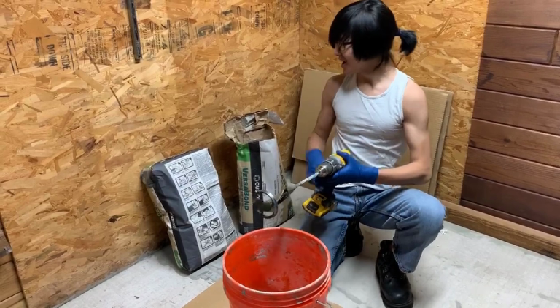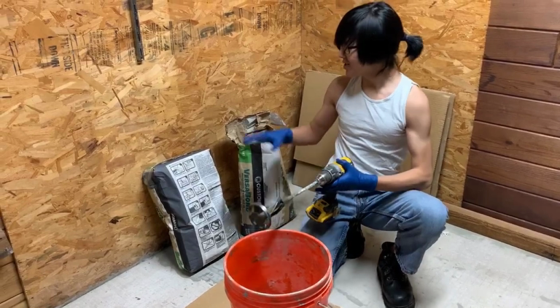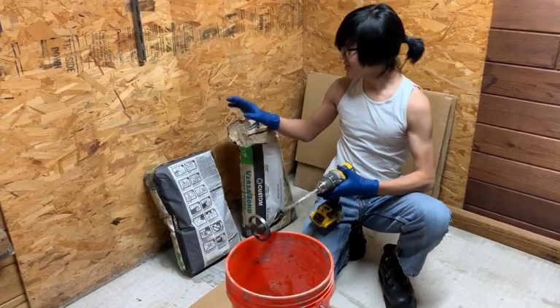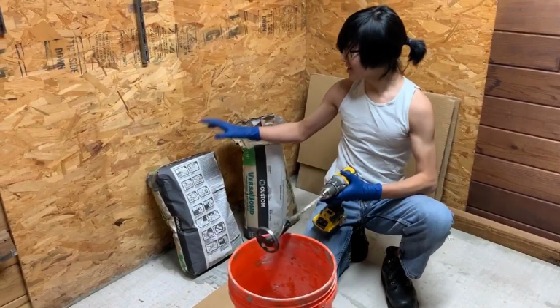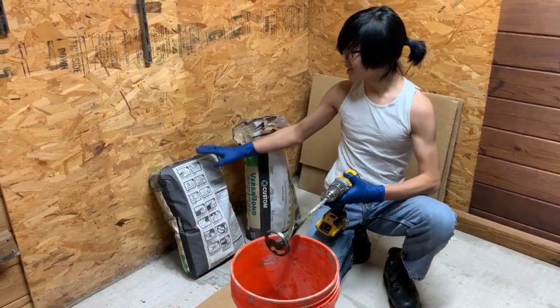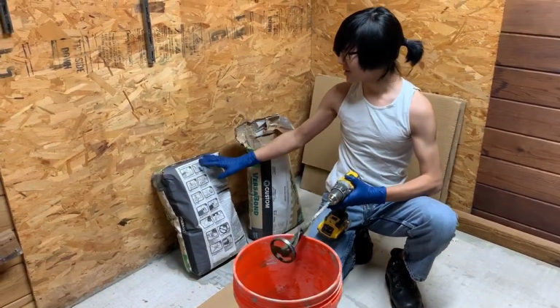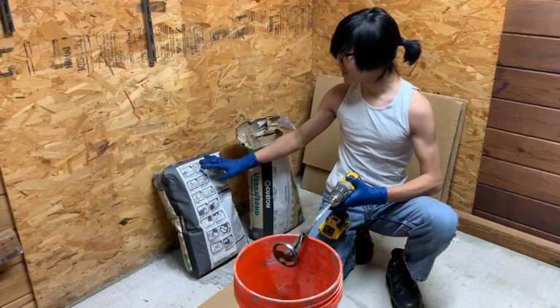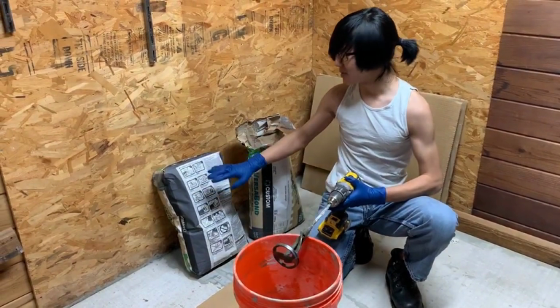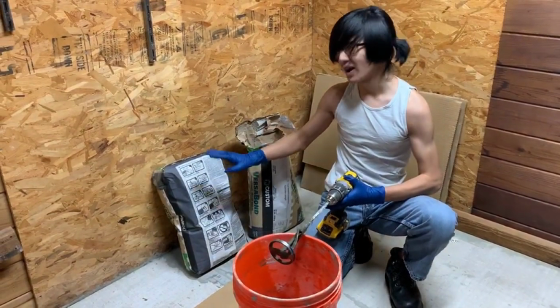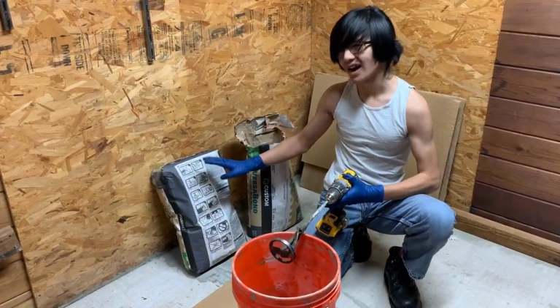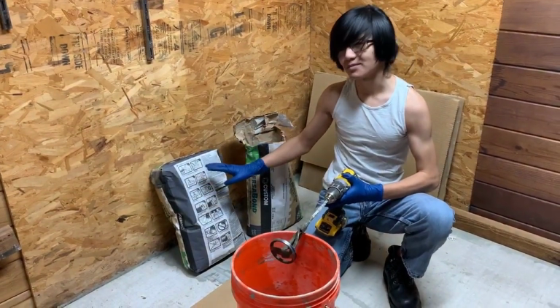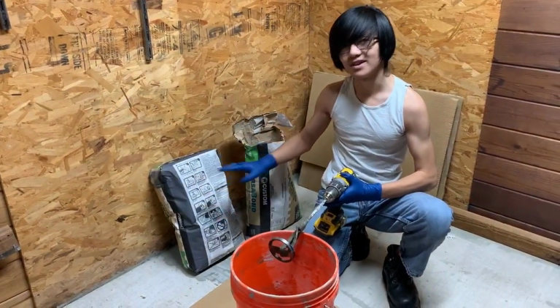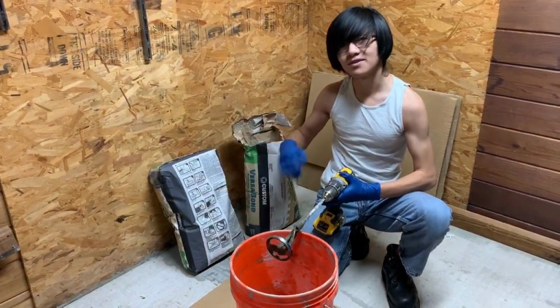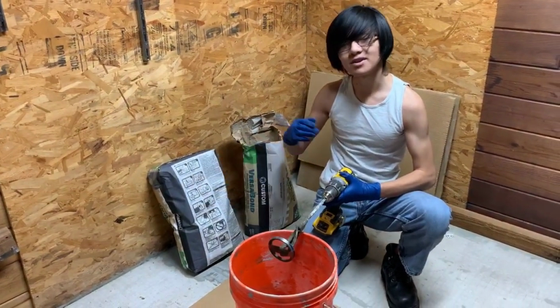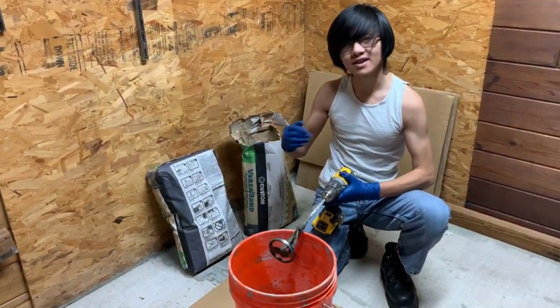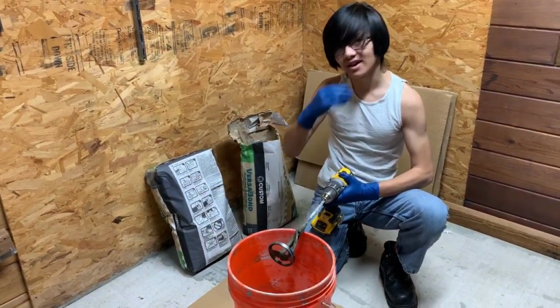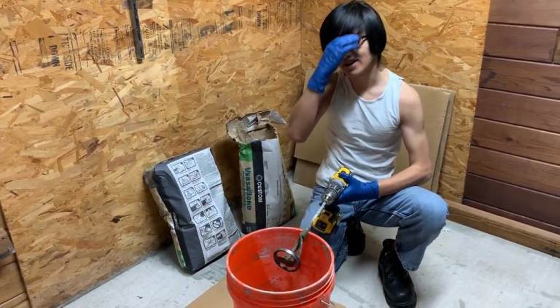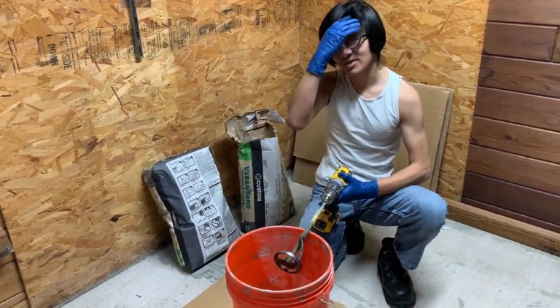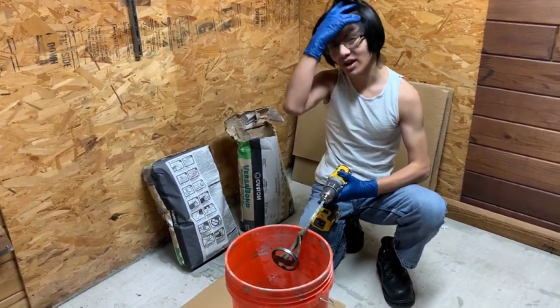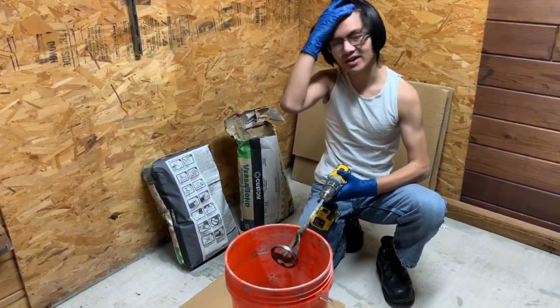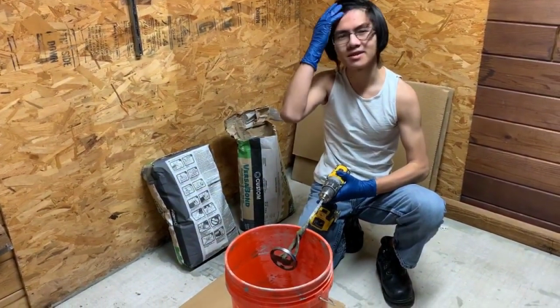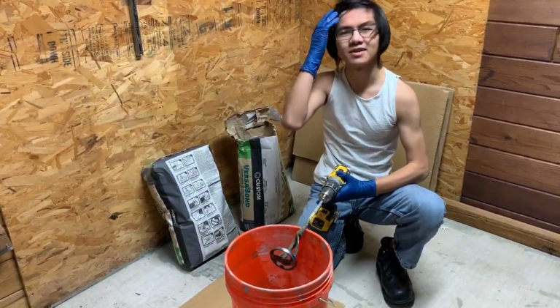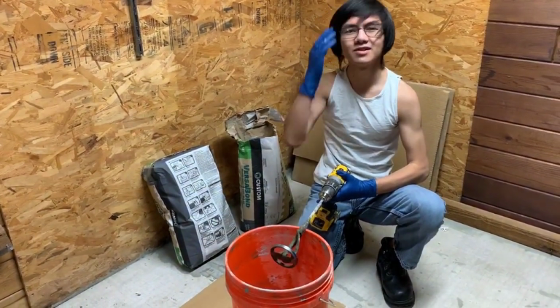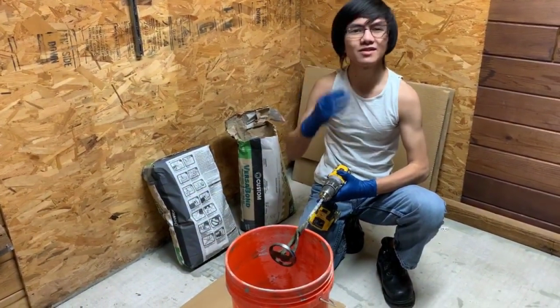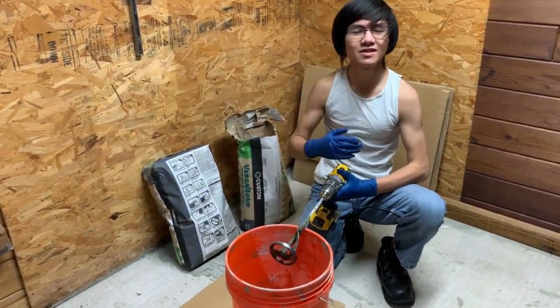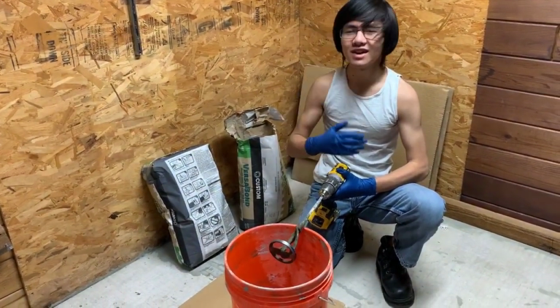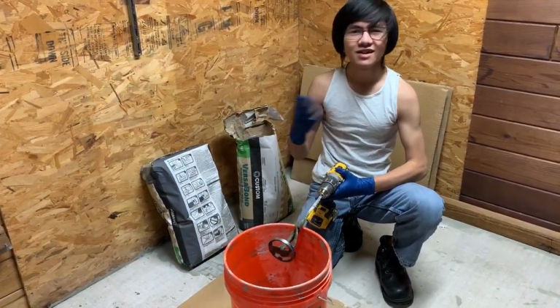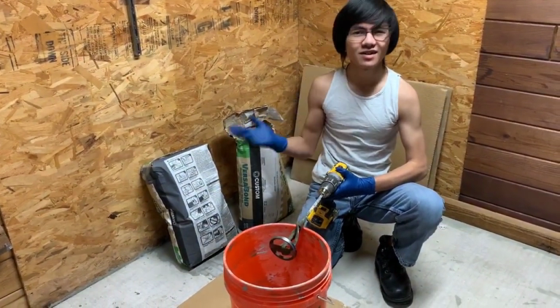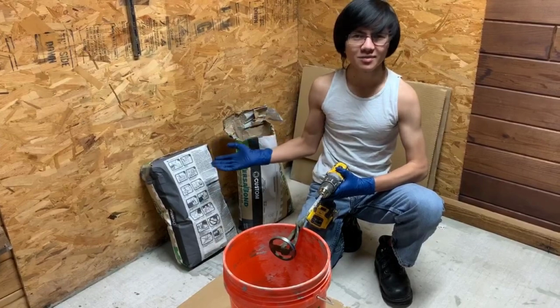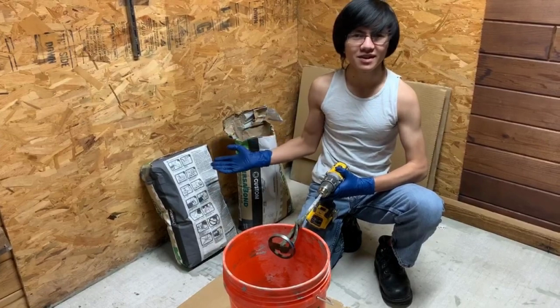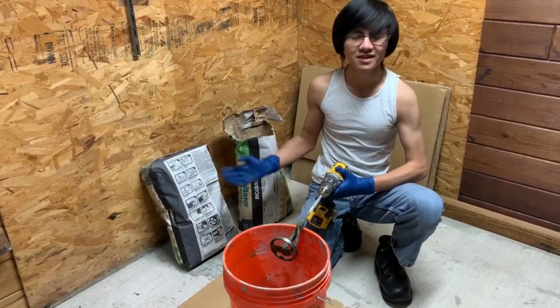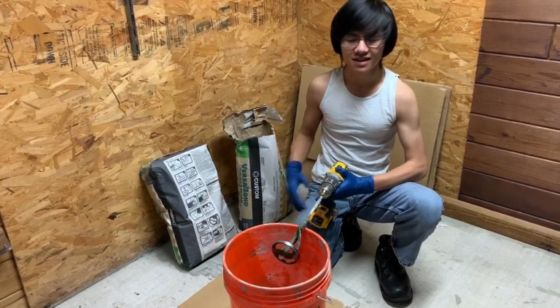It actually doesn't say the RPM on the bag, but if you look online at the product specifications, it's something like that.